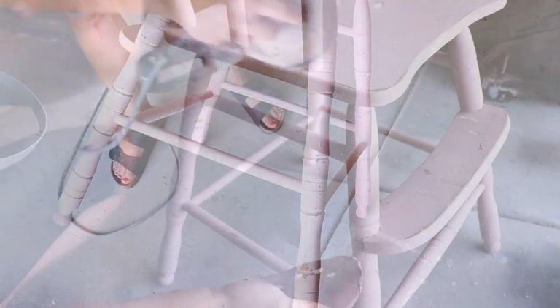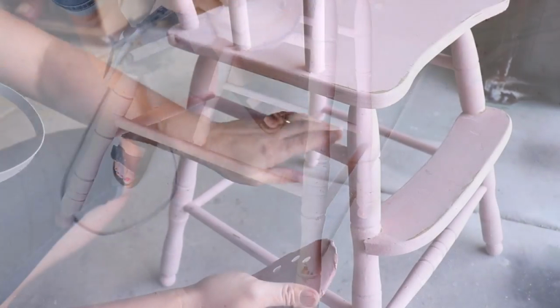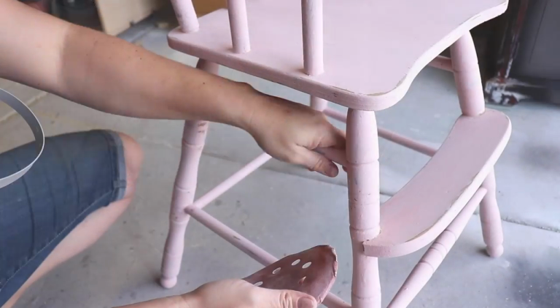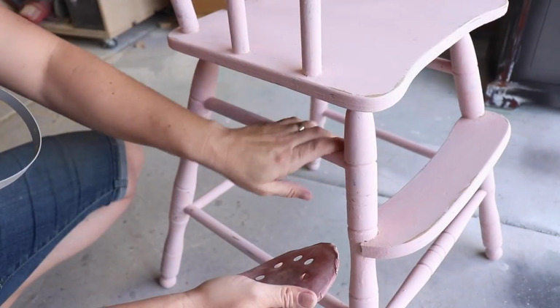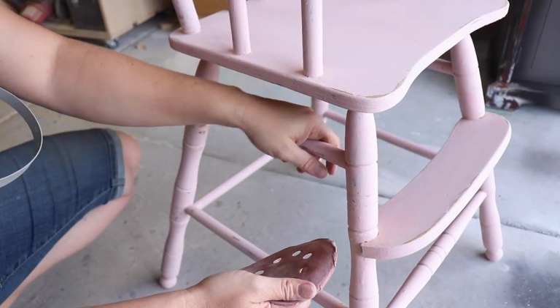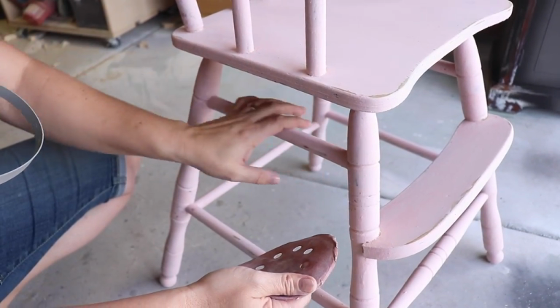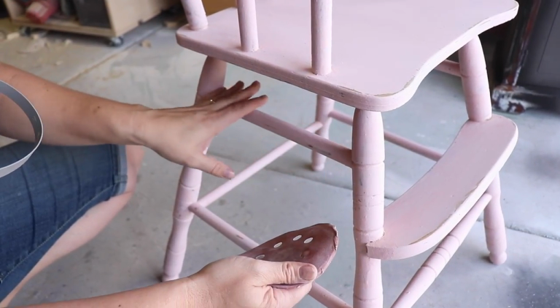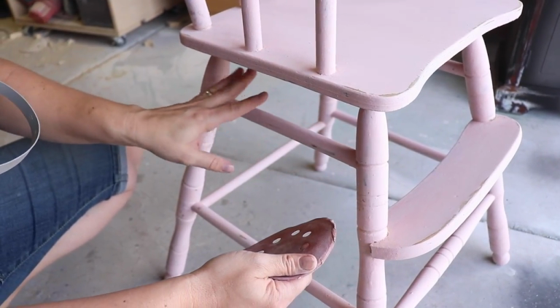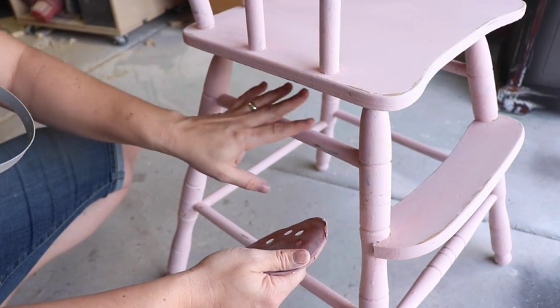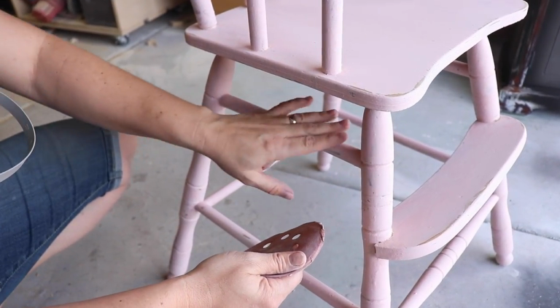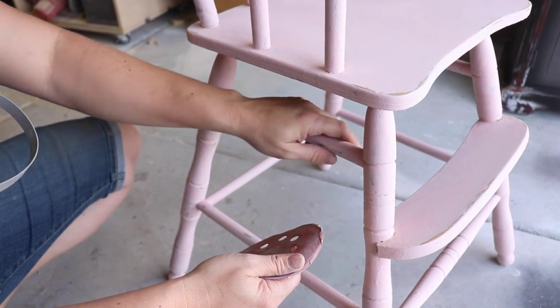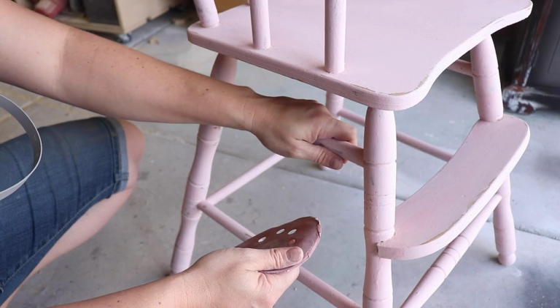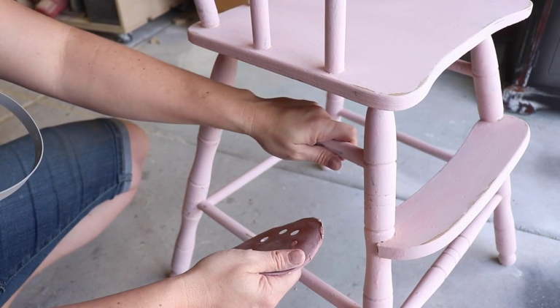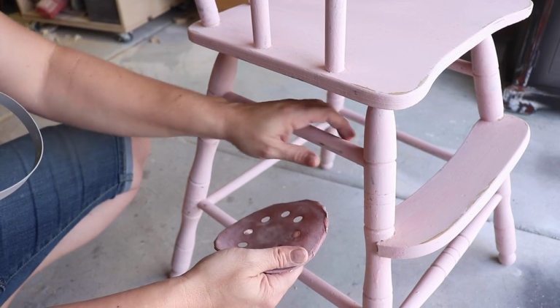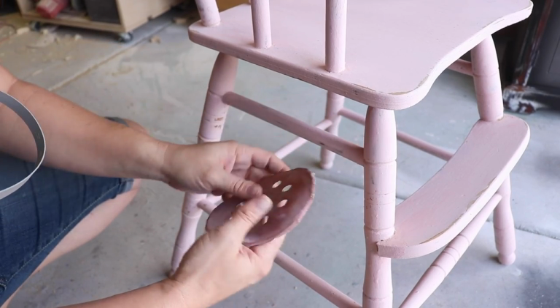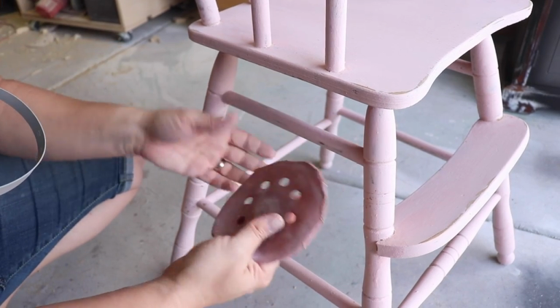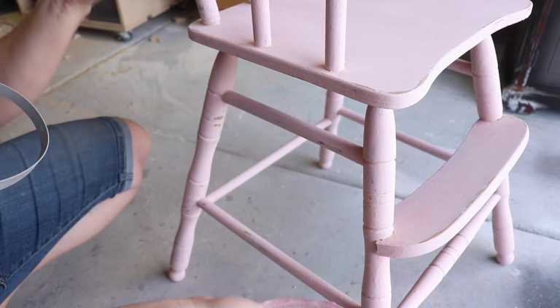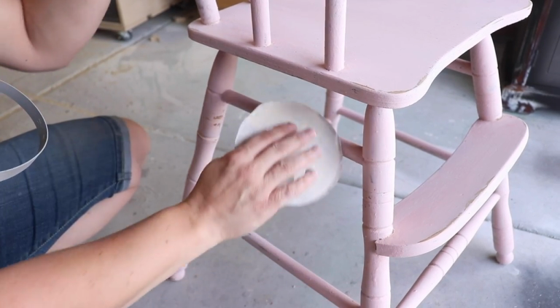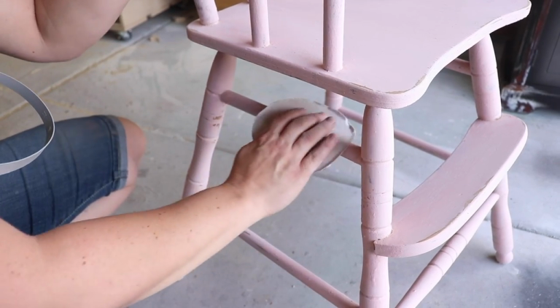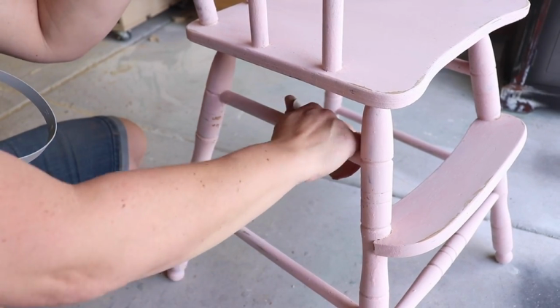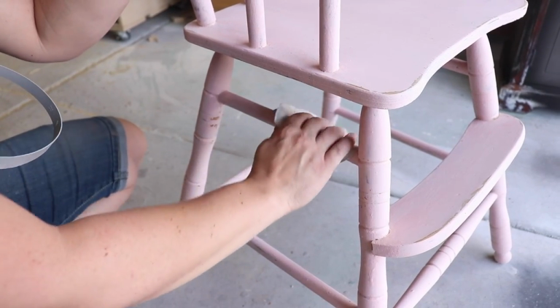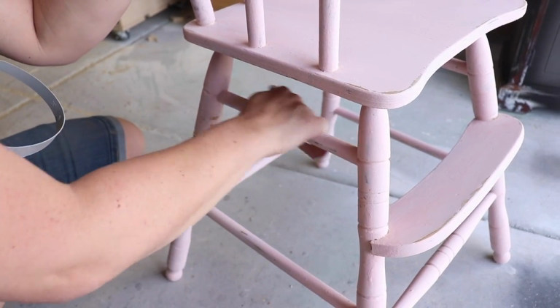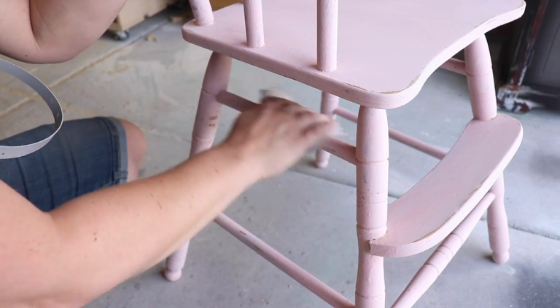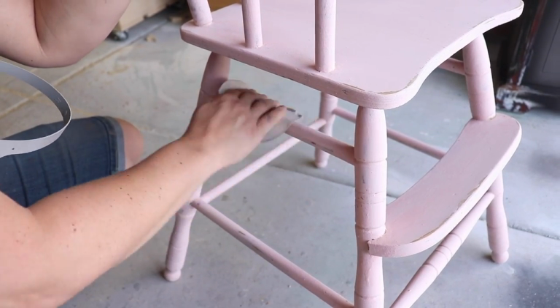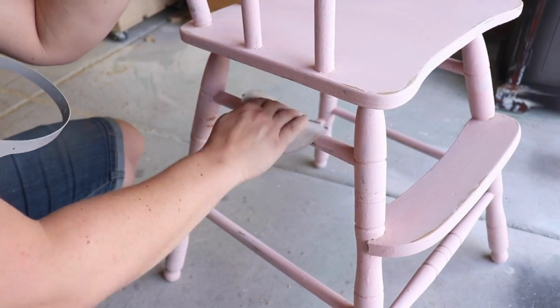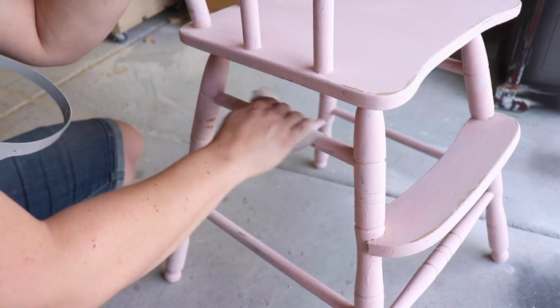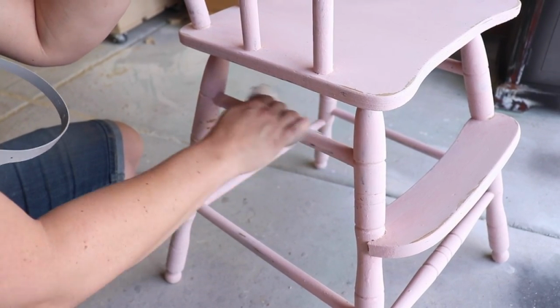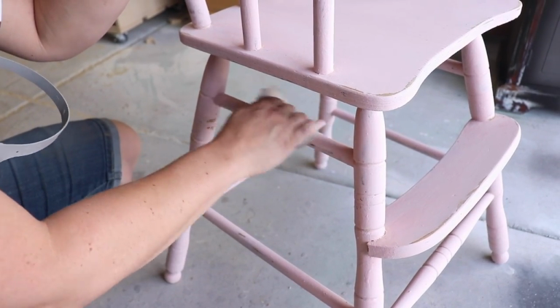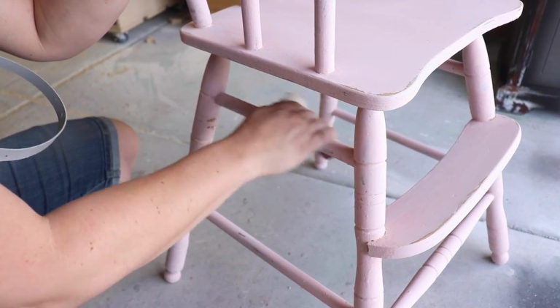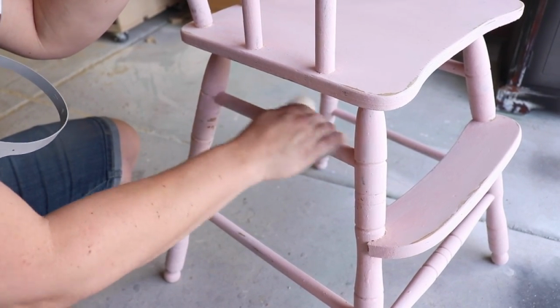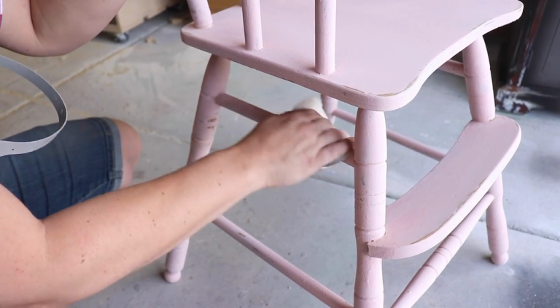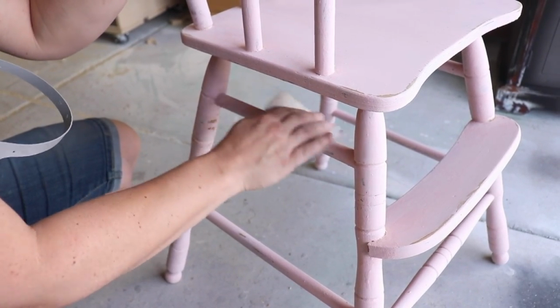So on these rungs, it's kind of hard to hit it with a flat sander, so I just like to hand sand these and get them all nice and smooth.